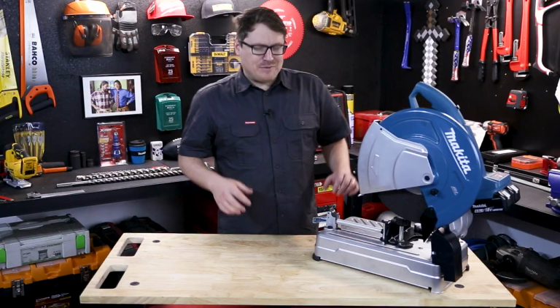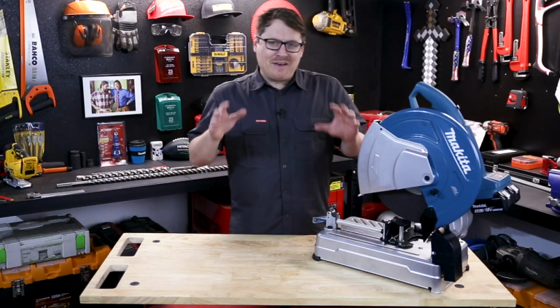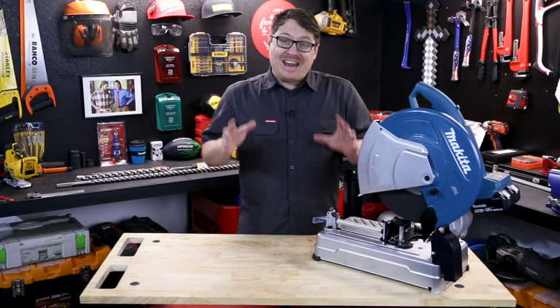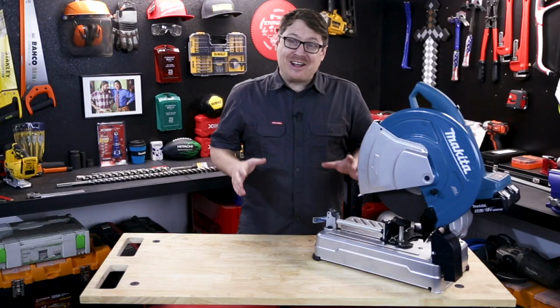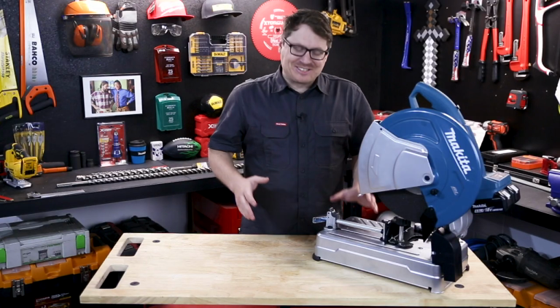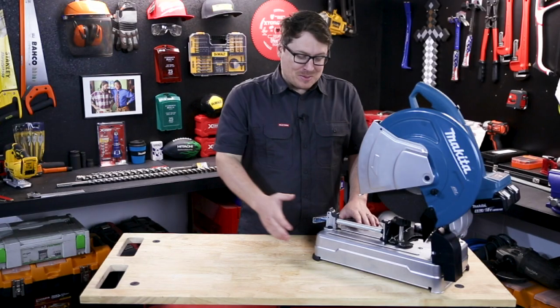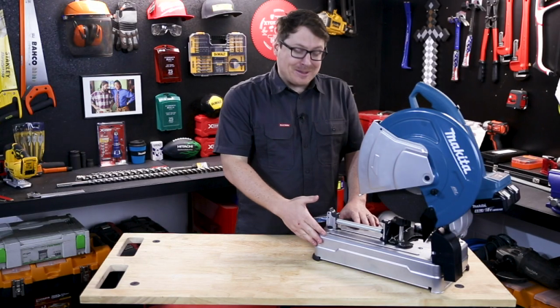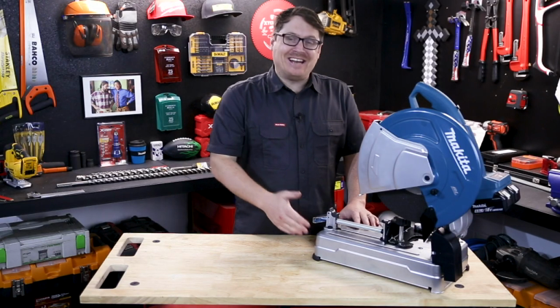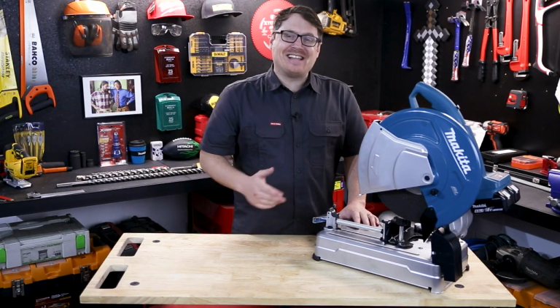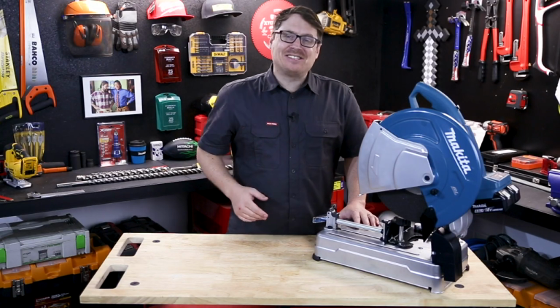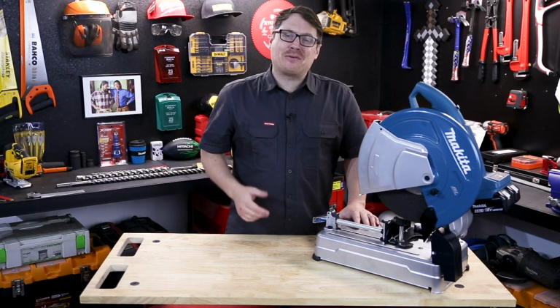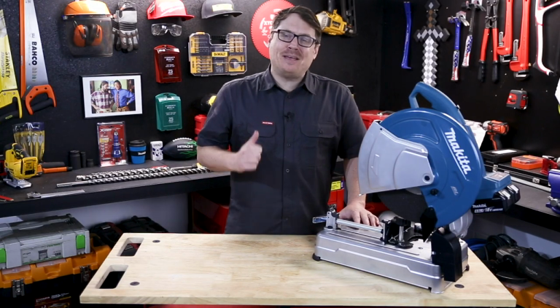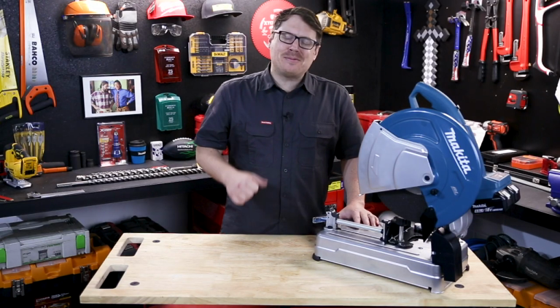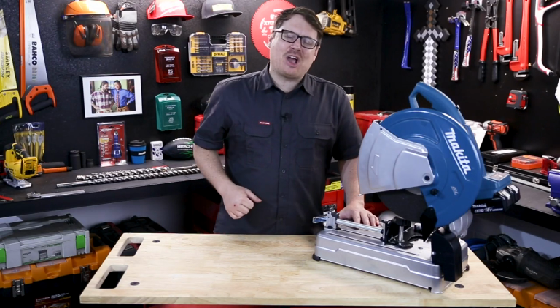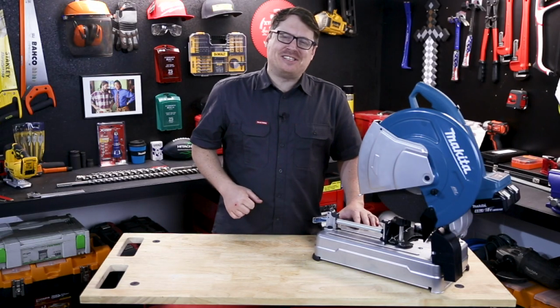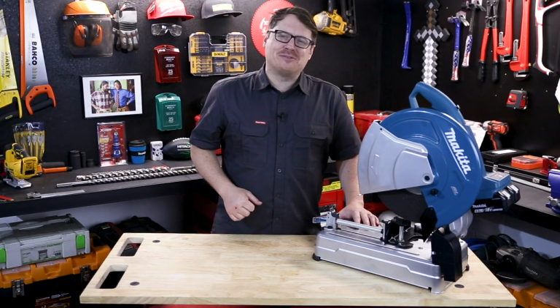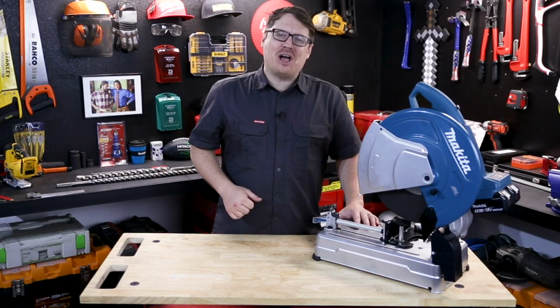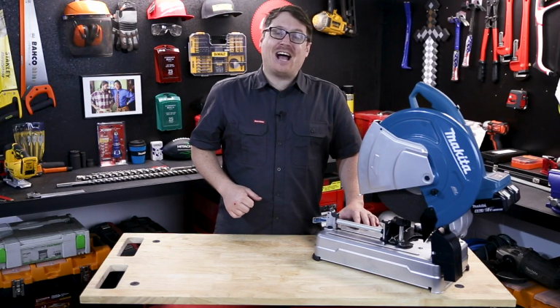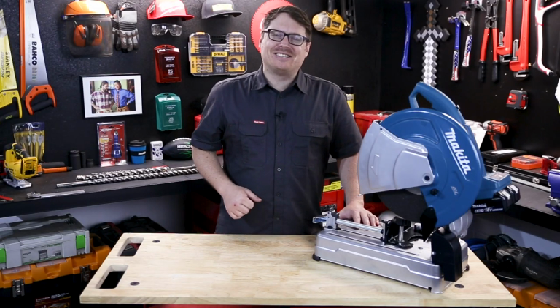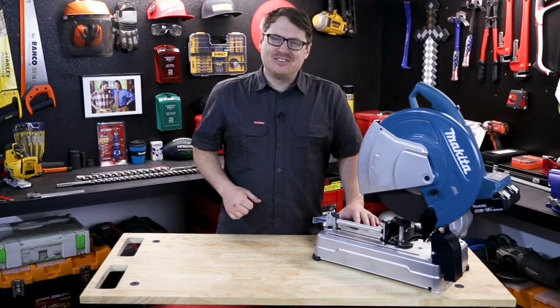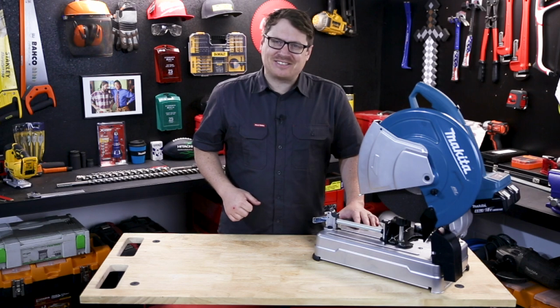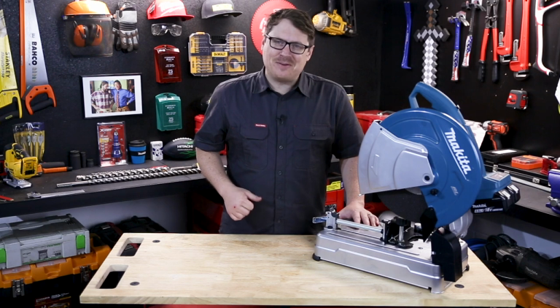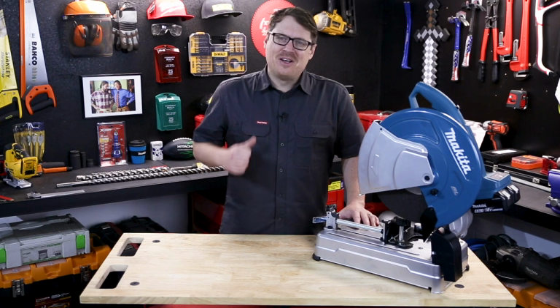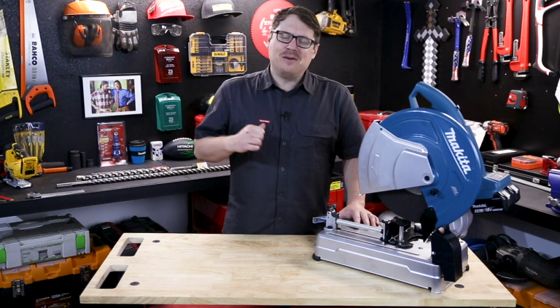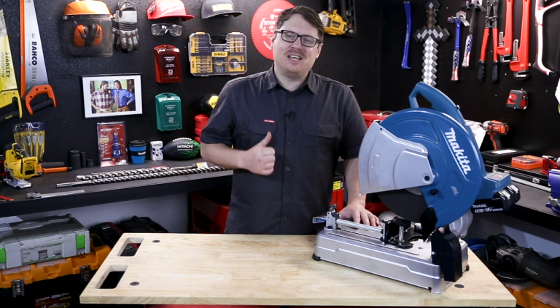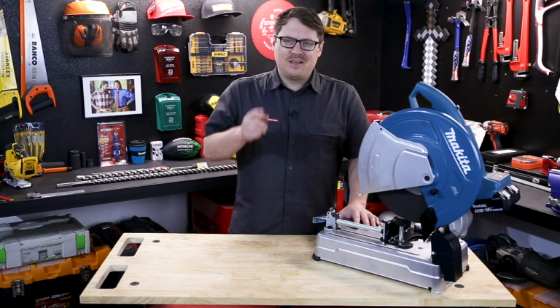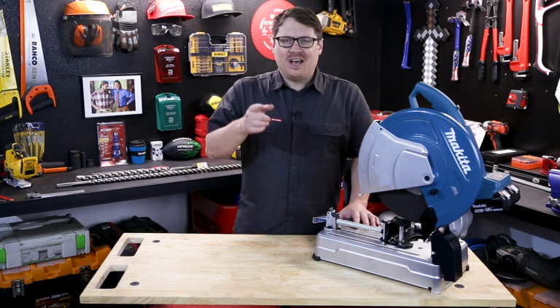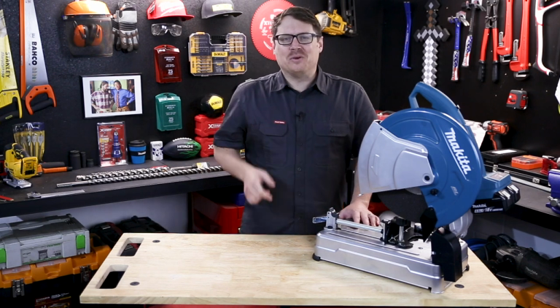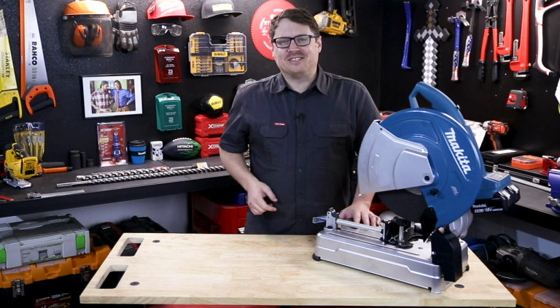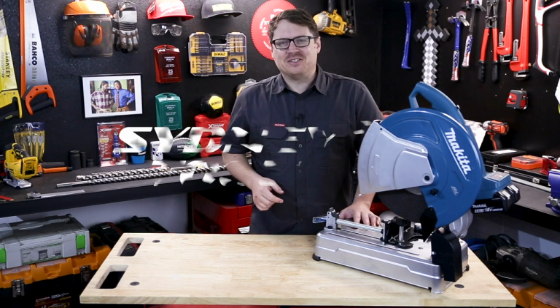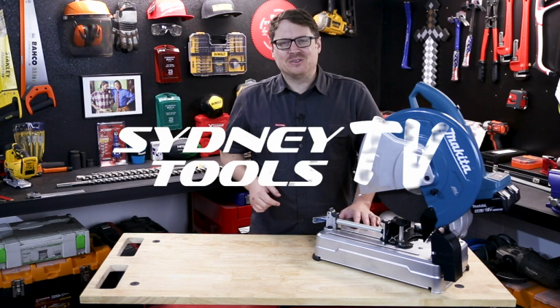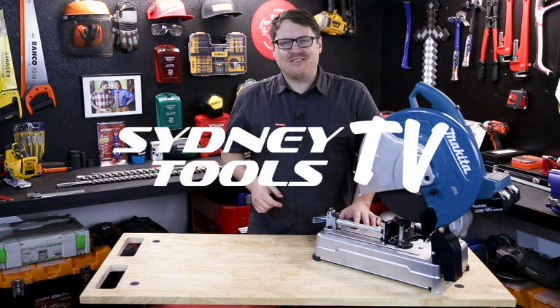If you have any questions at all about Makita's latest offering, hit me up in the comment section below, and until next time I'm Tim and you're watching Sydney Tools TV.